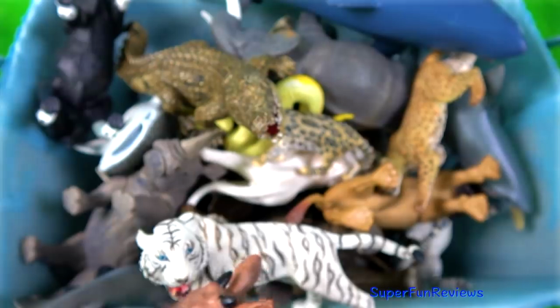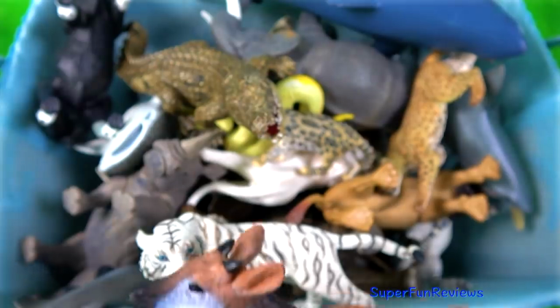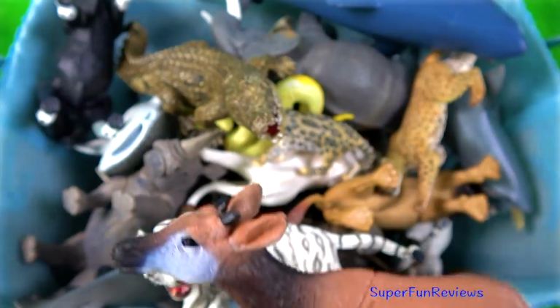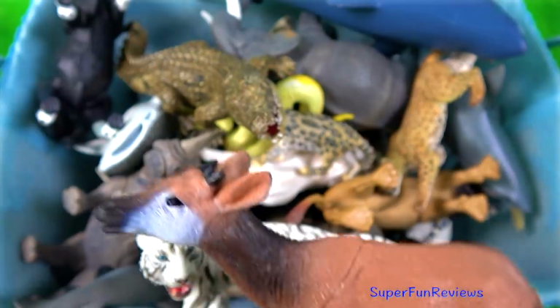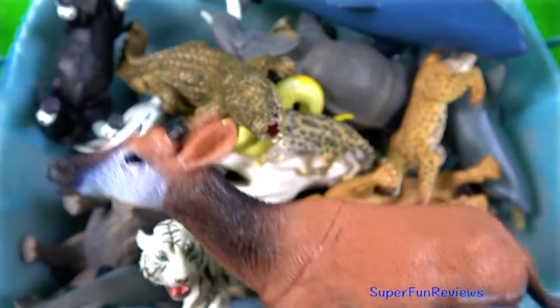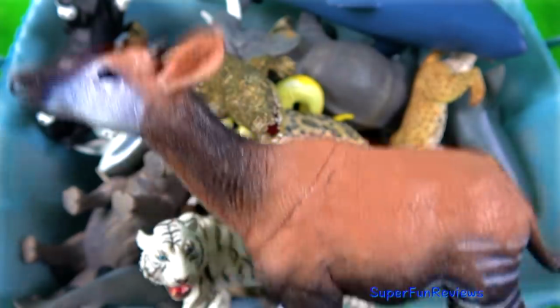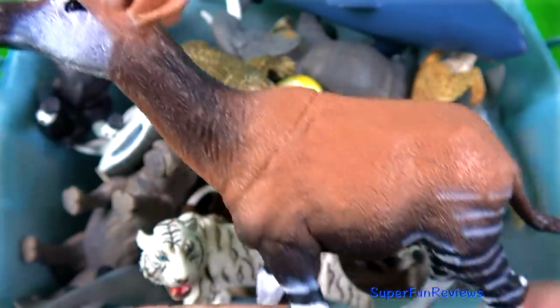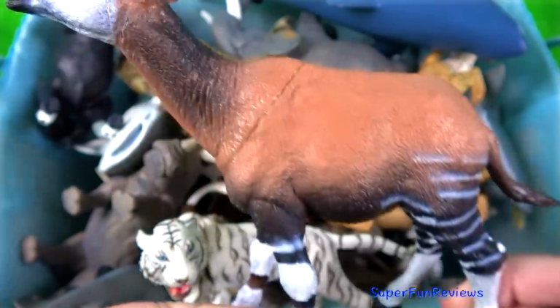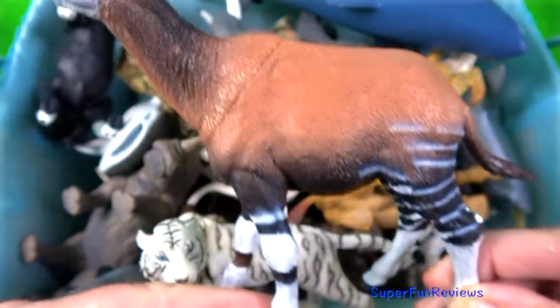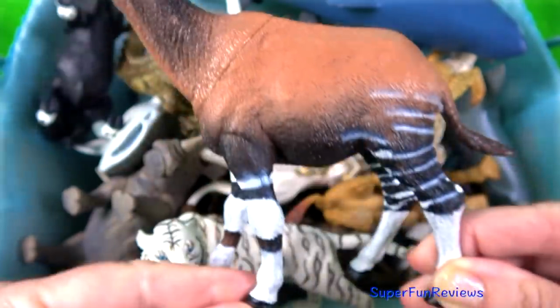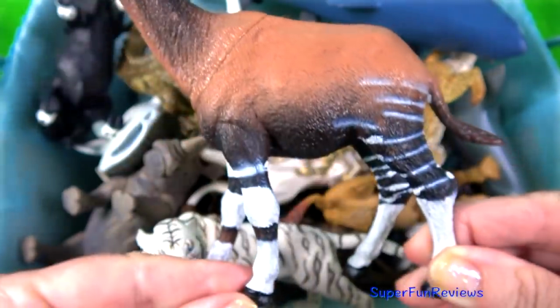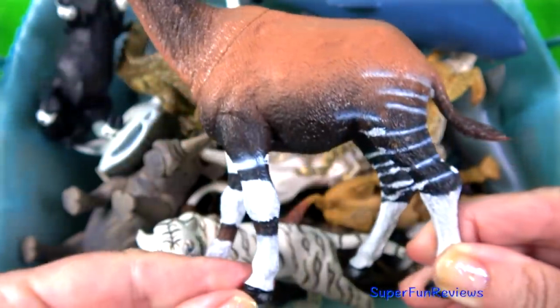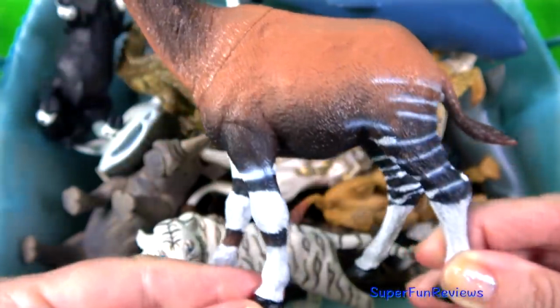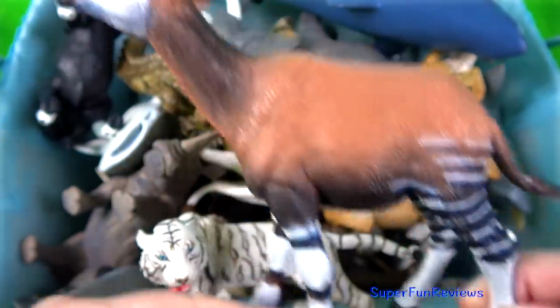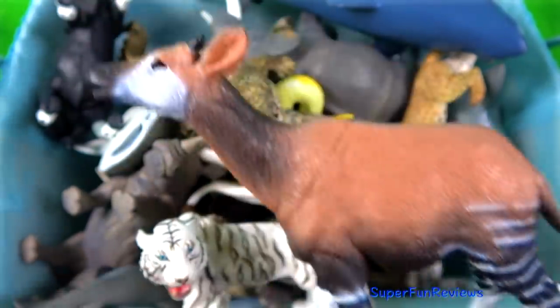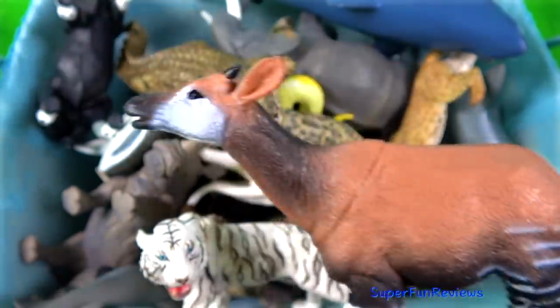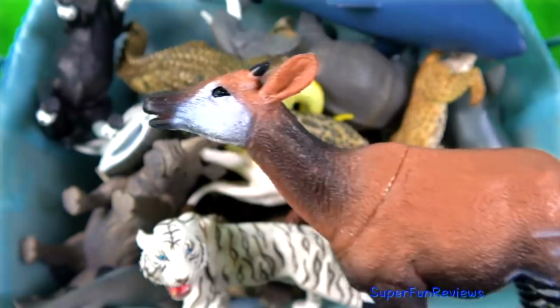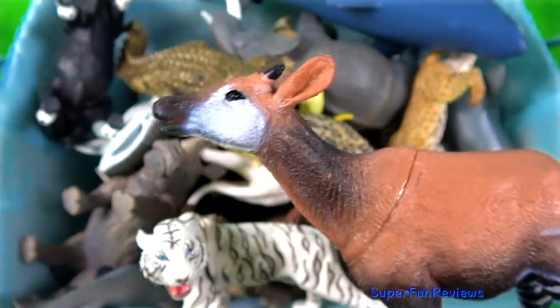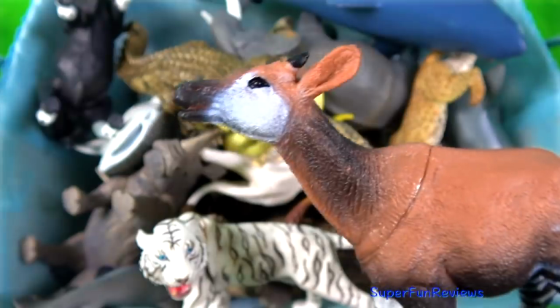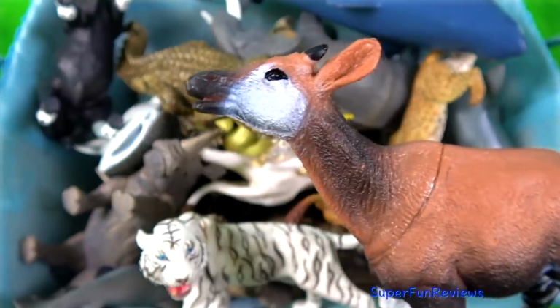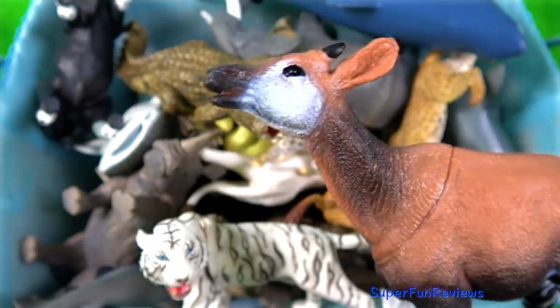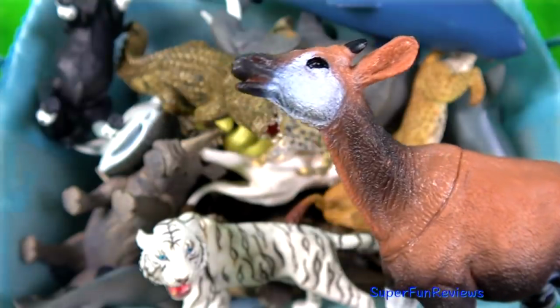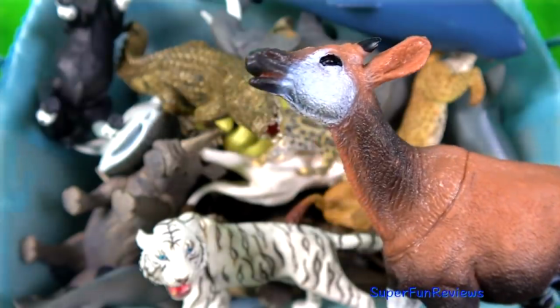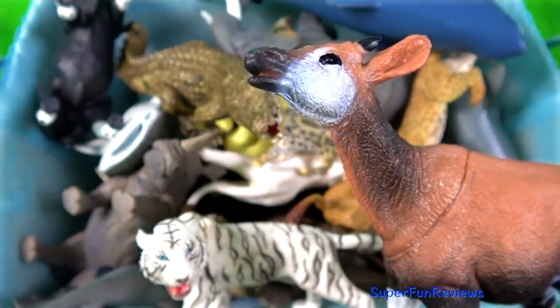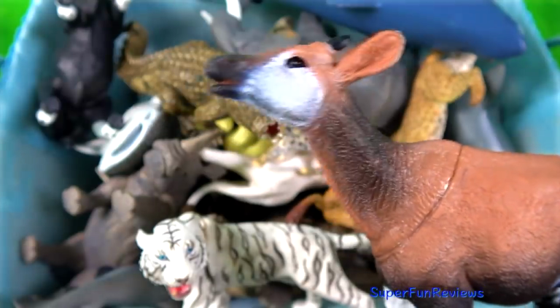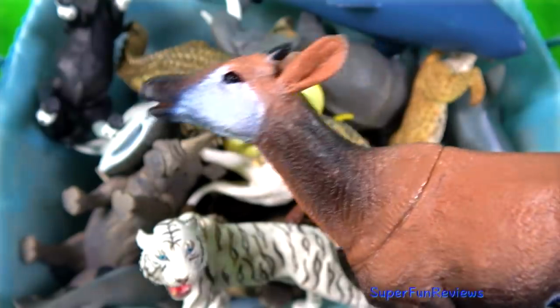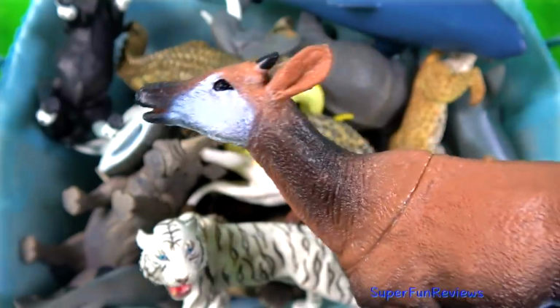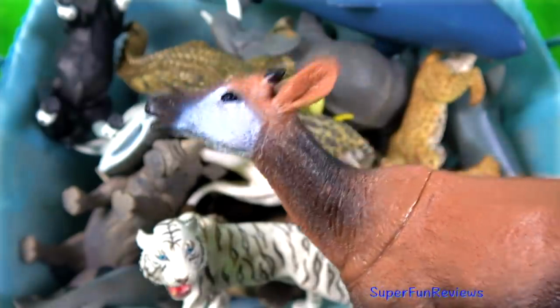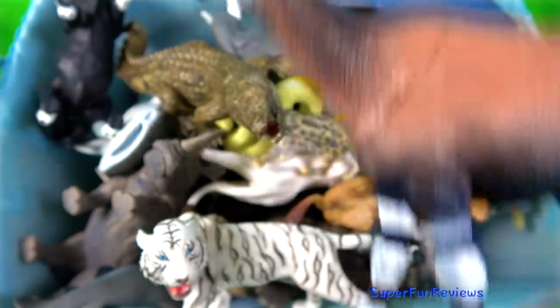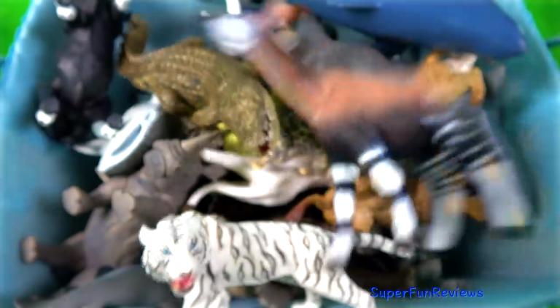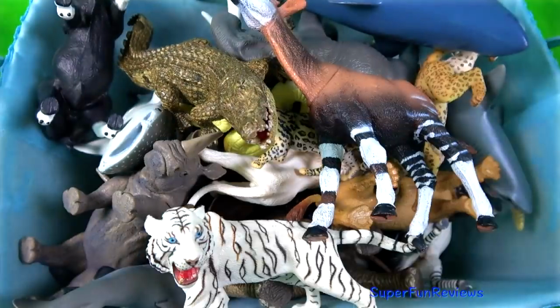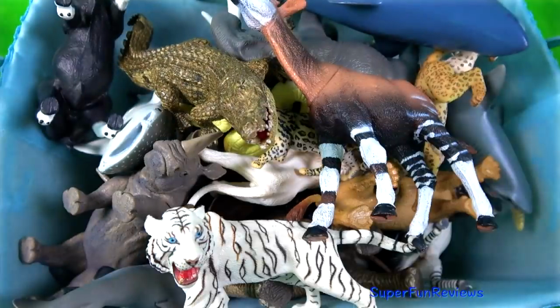The okapi, with its zebra-looking markings, but actually more related to a giraffe.